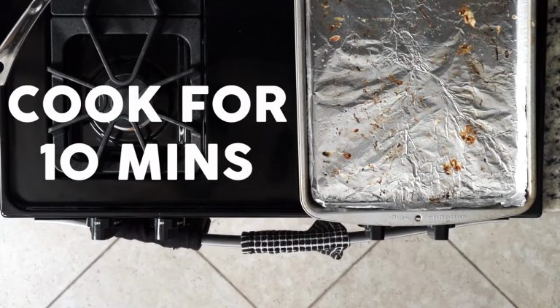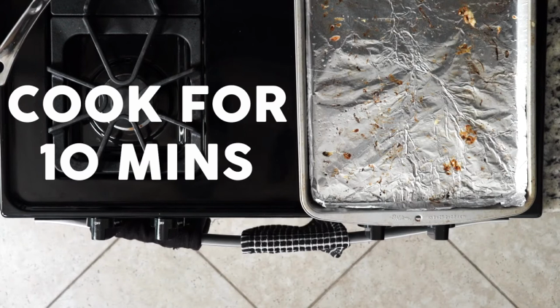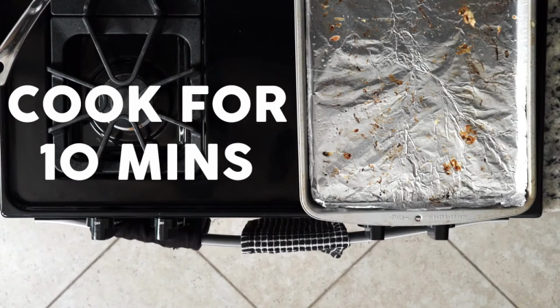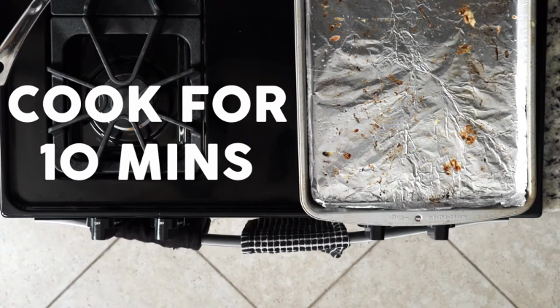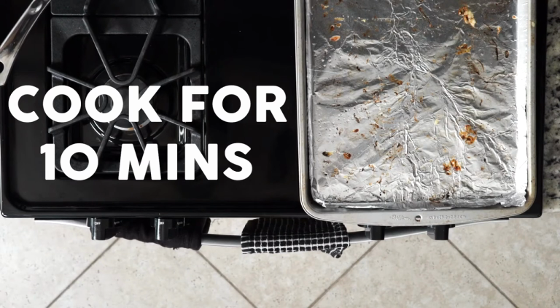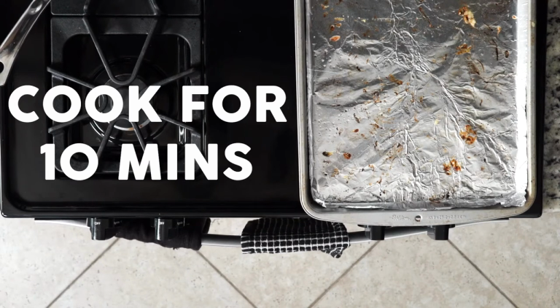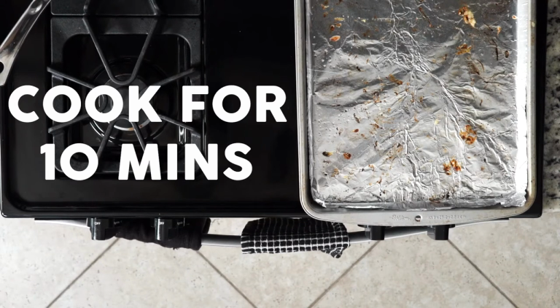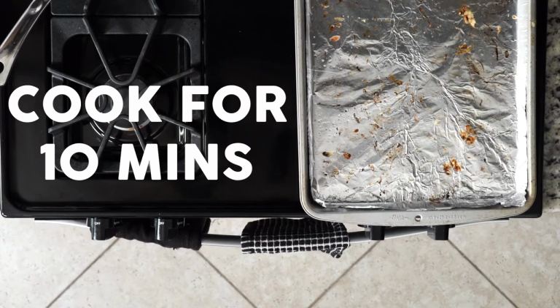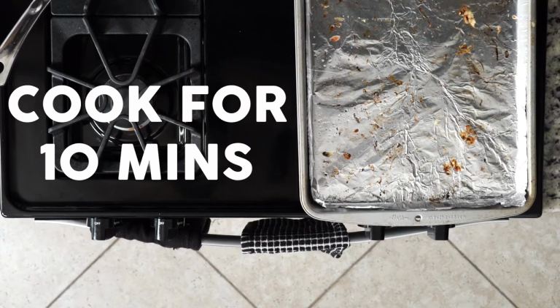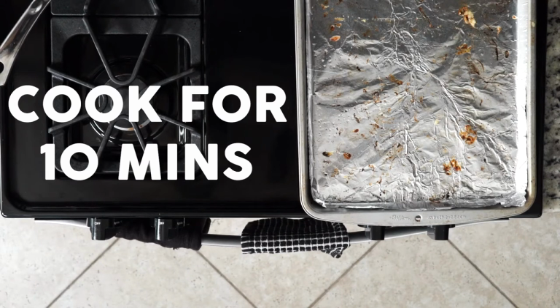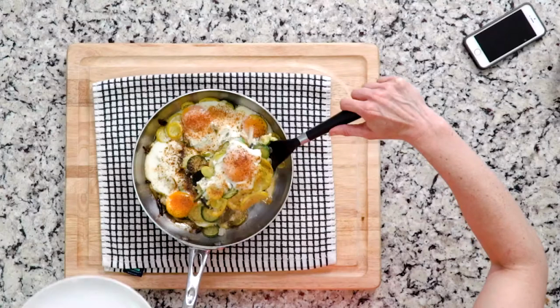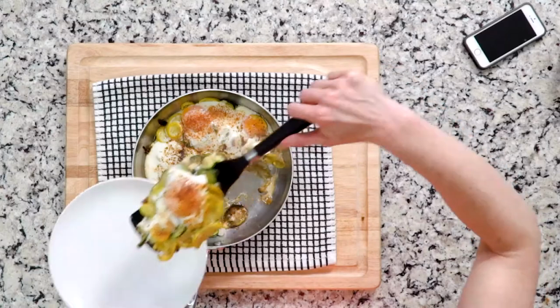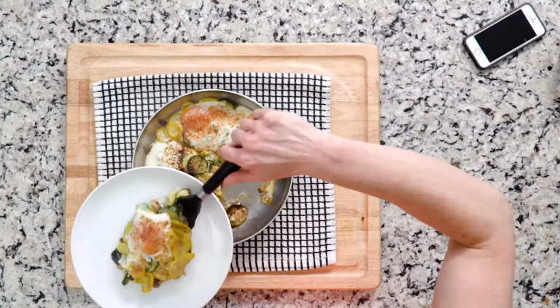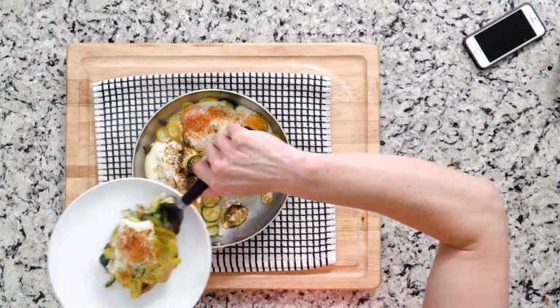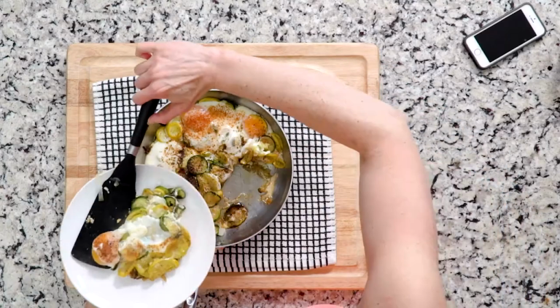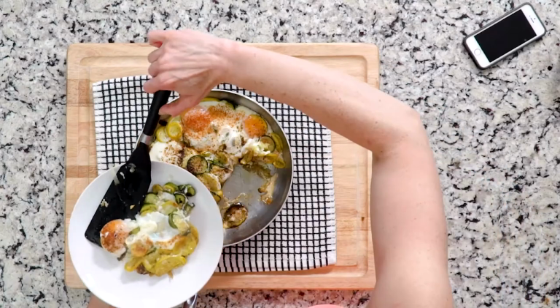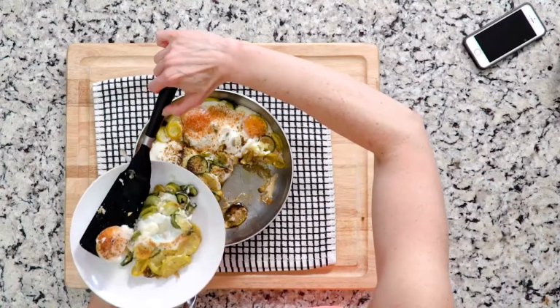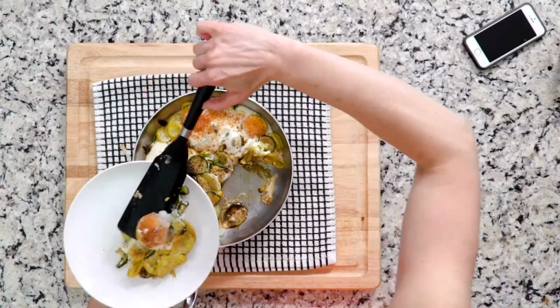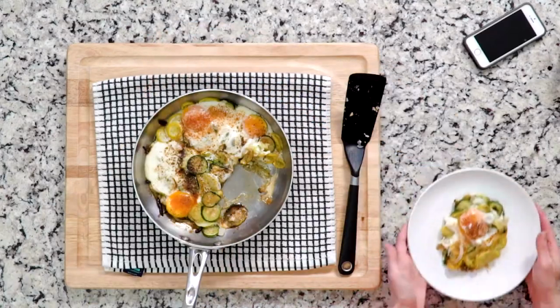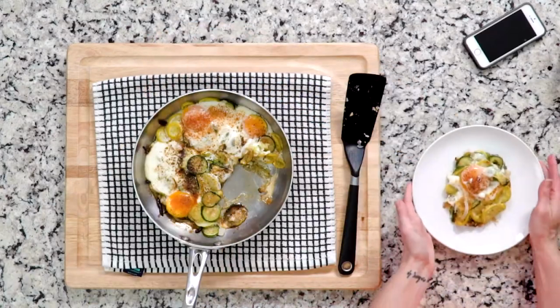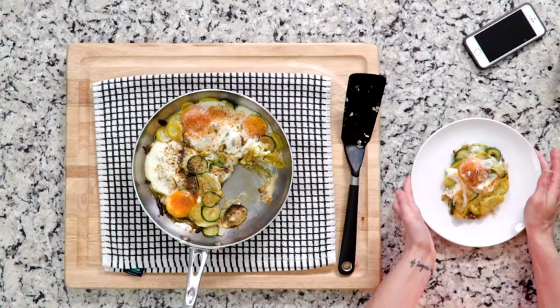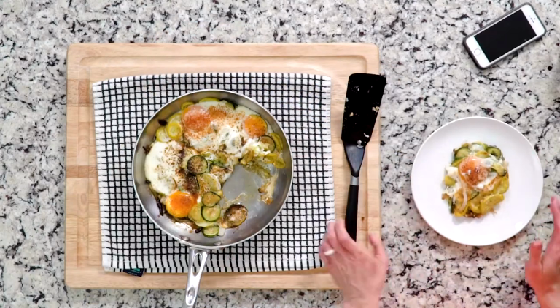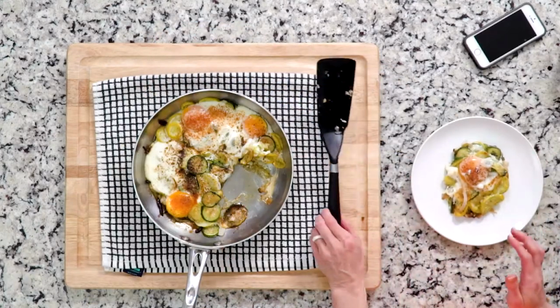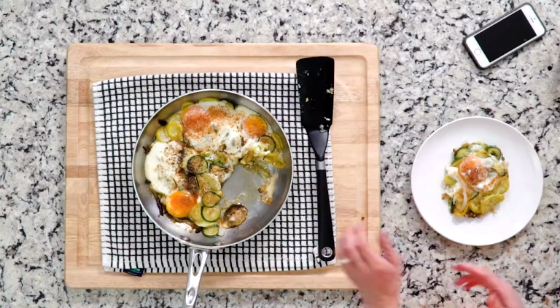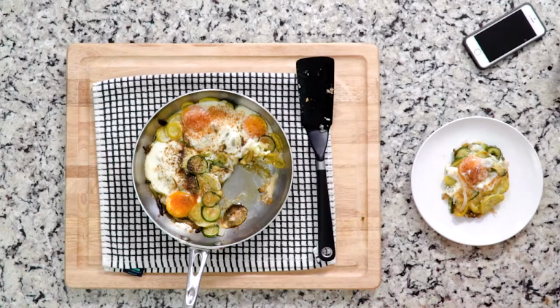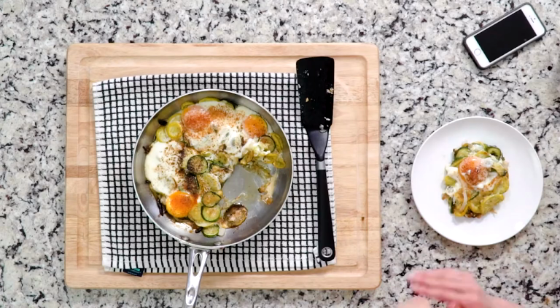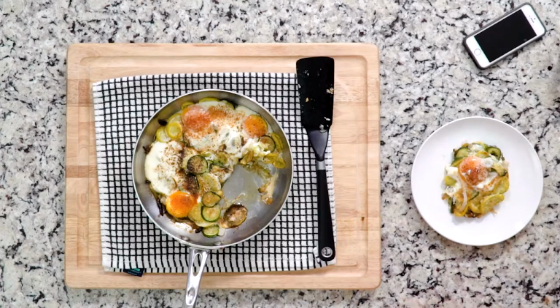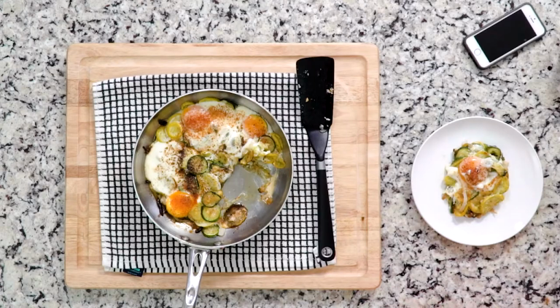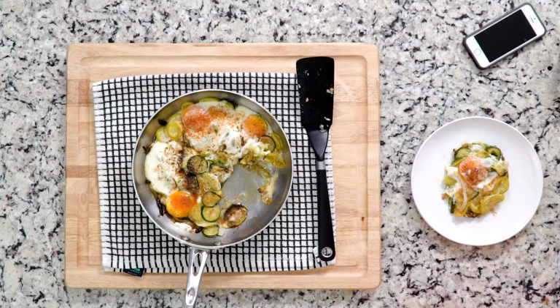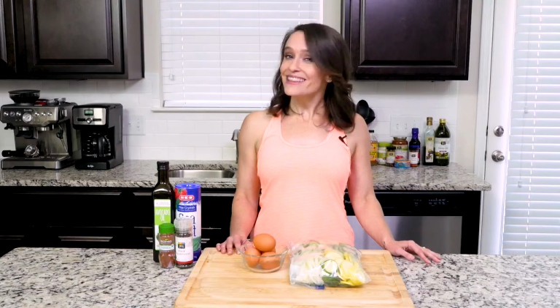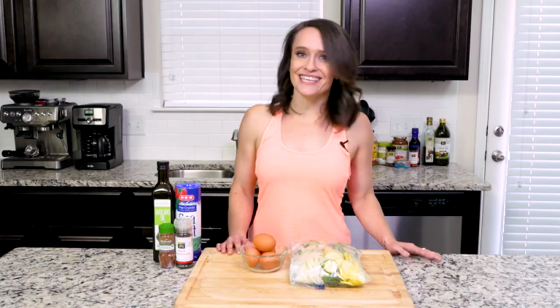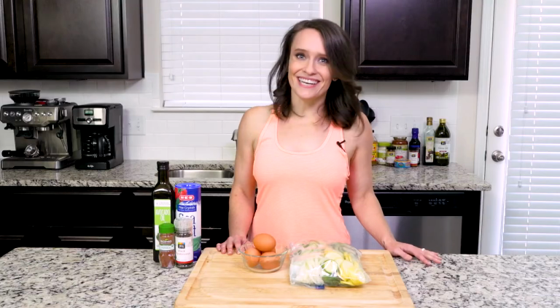You want the whites to be fully set, but the yolk can be a little runny if you'd like. Let's get eating!